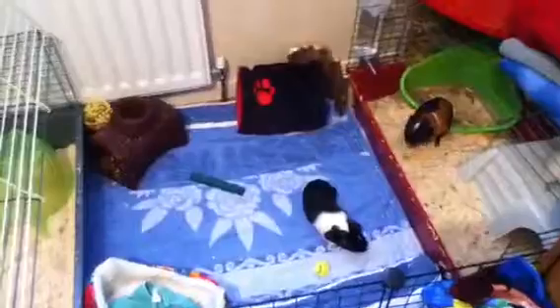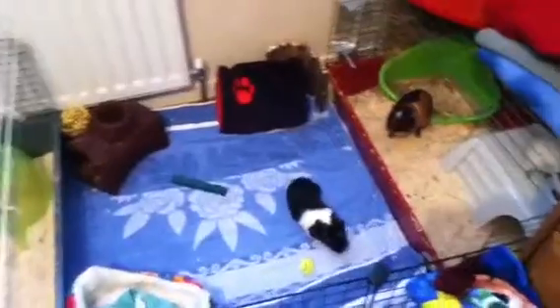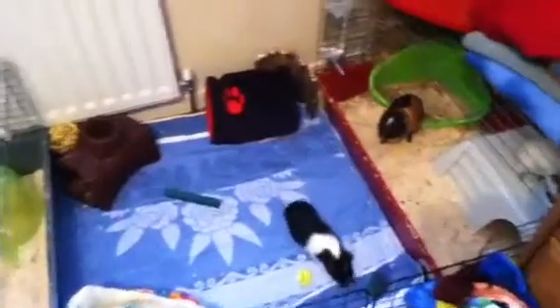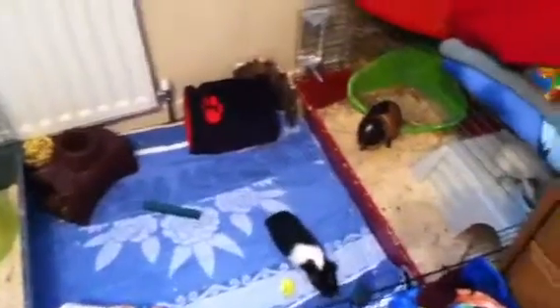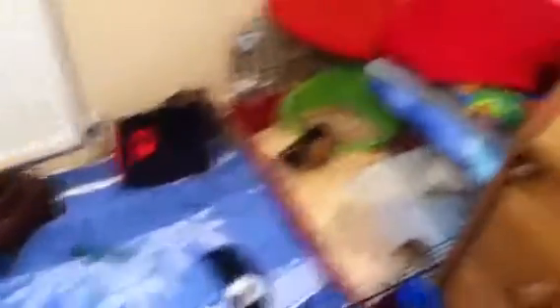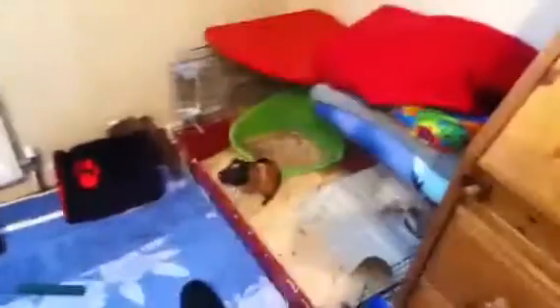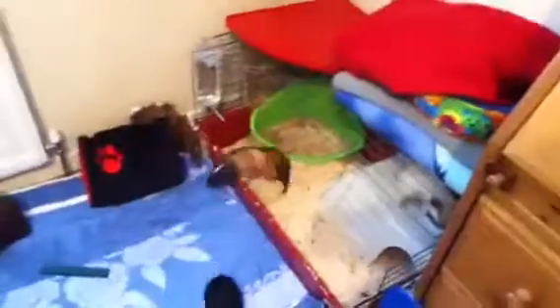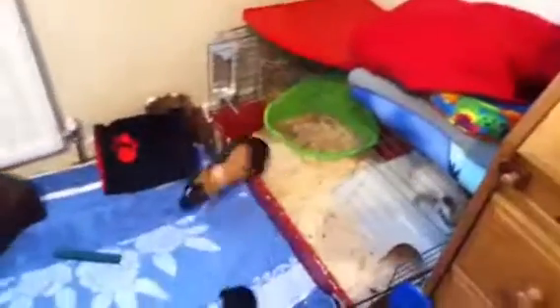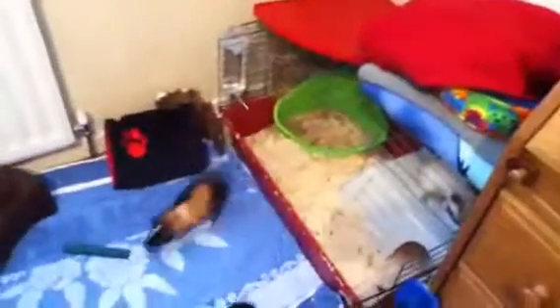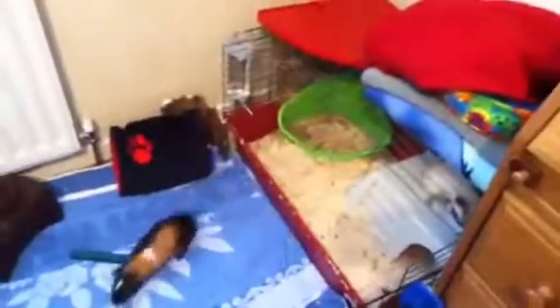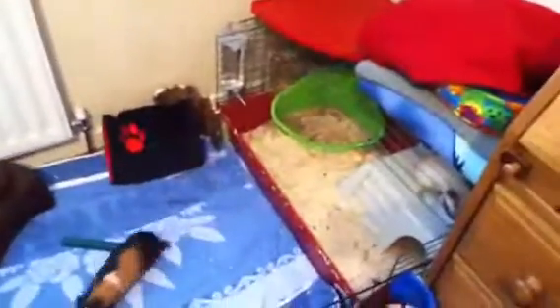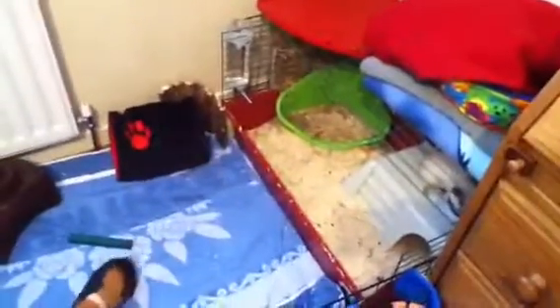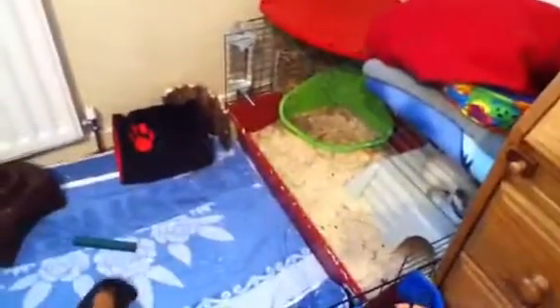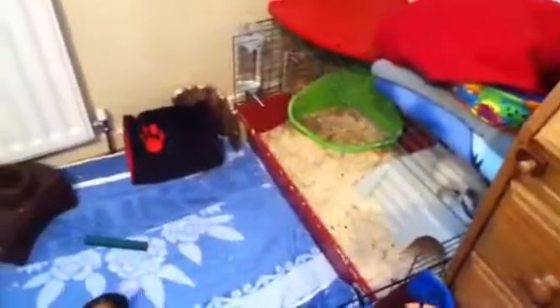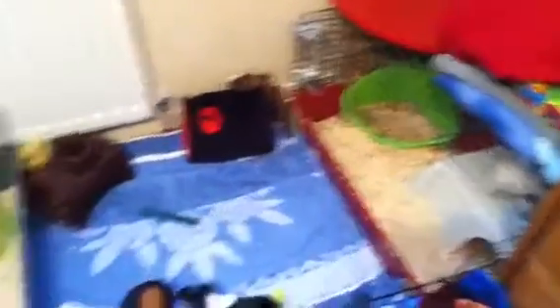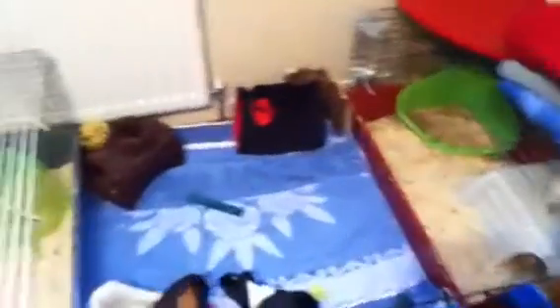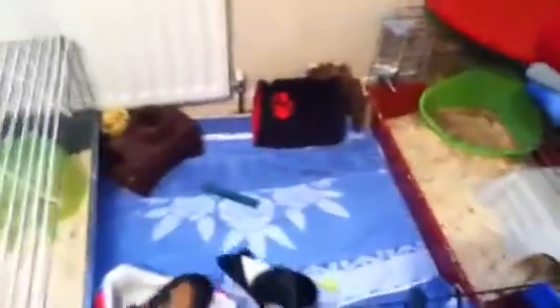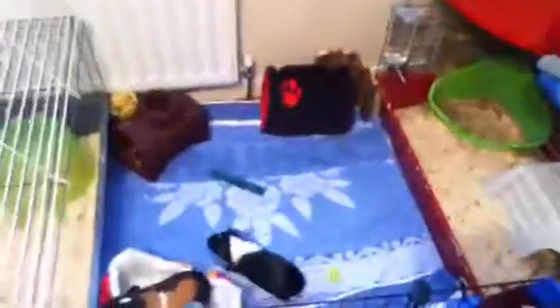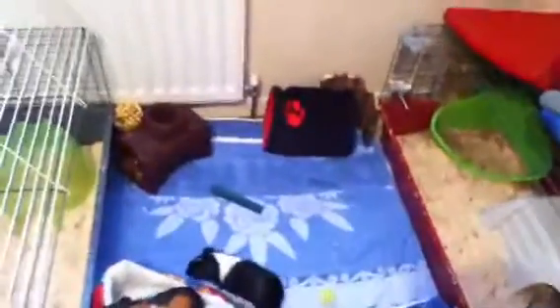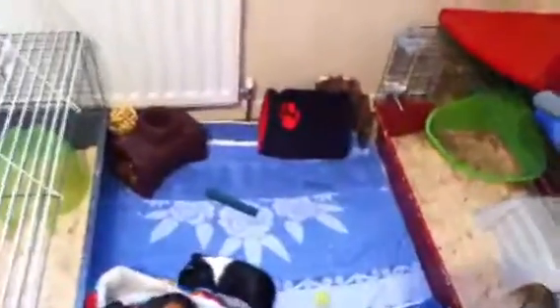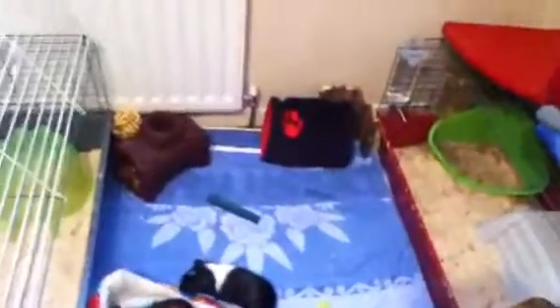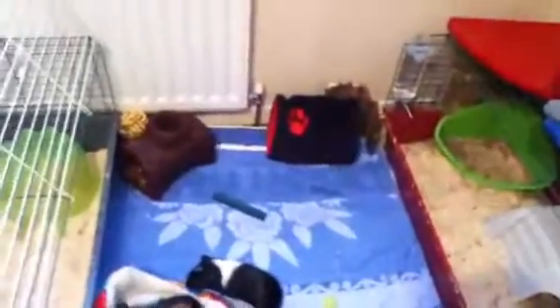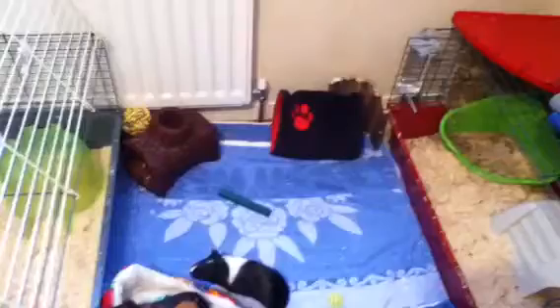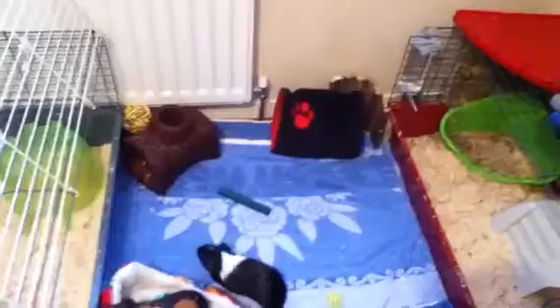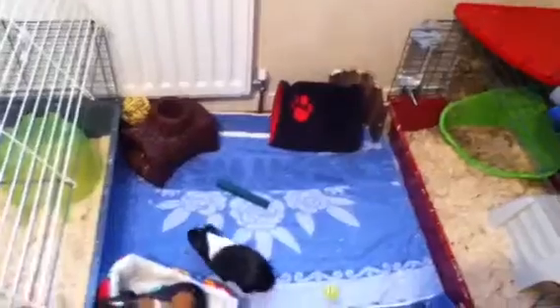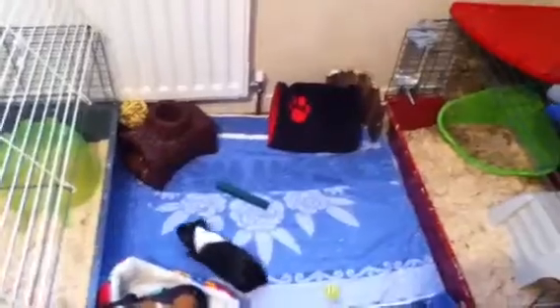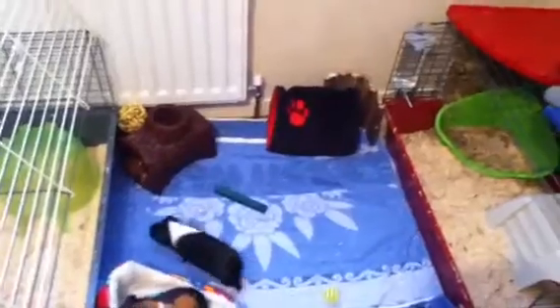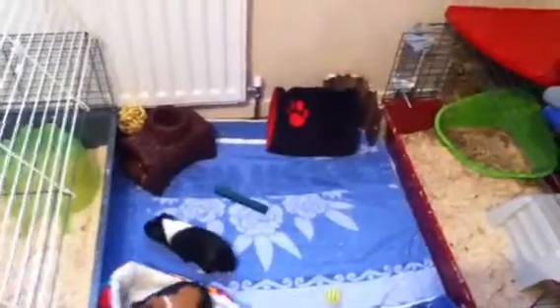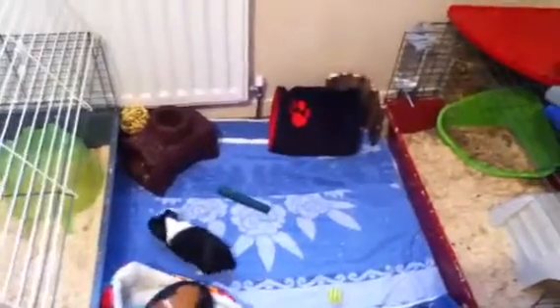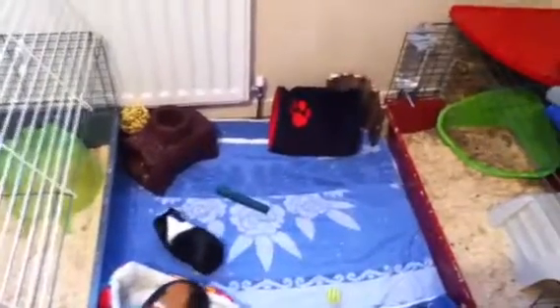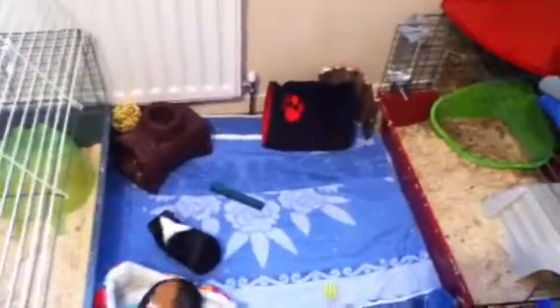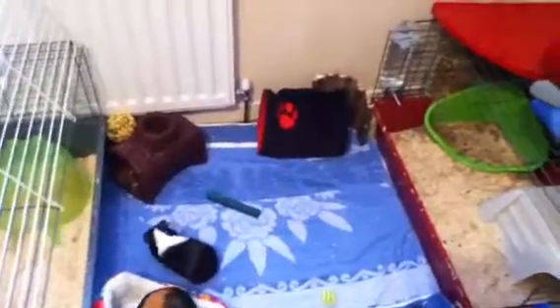In the cages they've got softwood bedding, and in the middle I've got two layers of towels and a layer of newspaper.